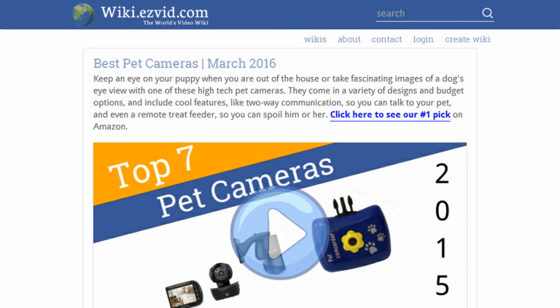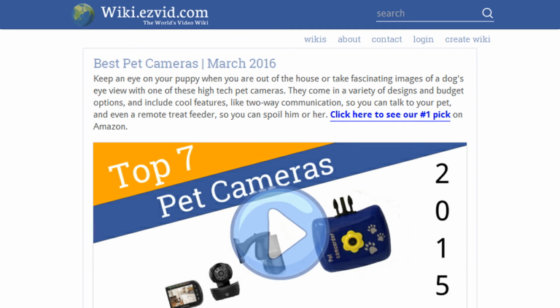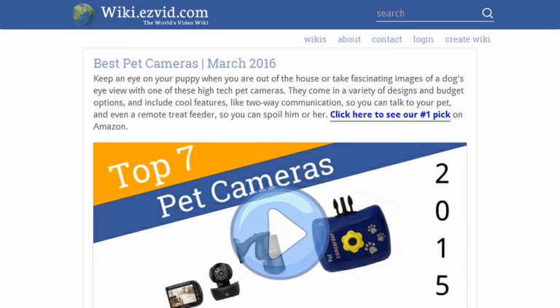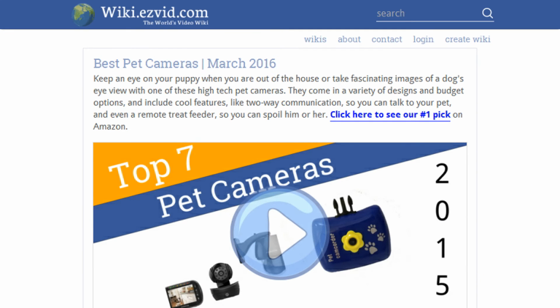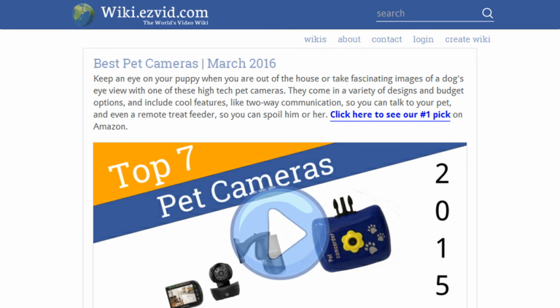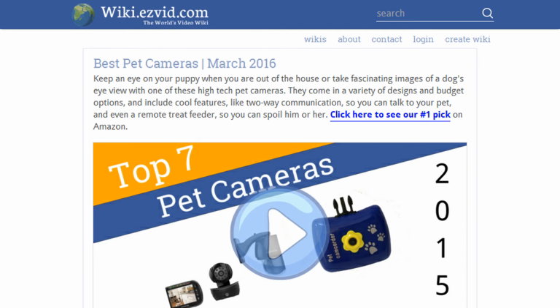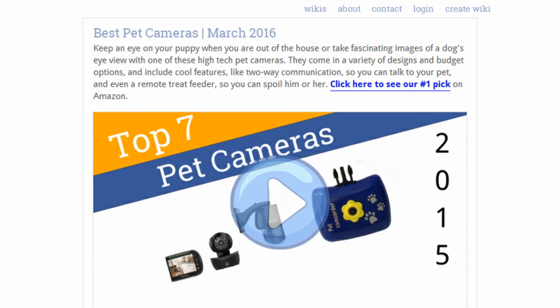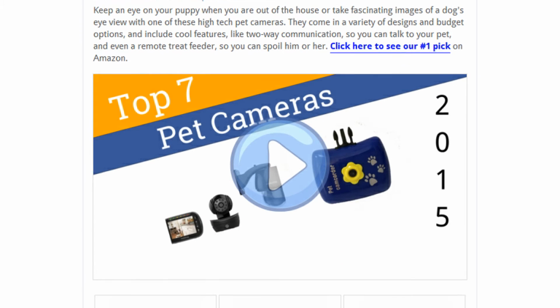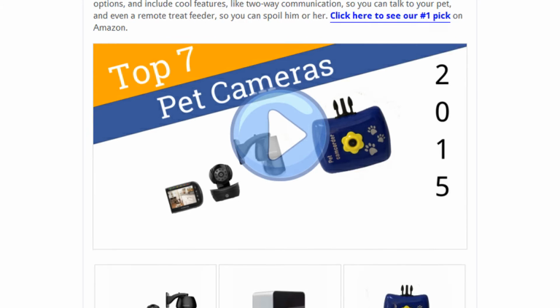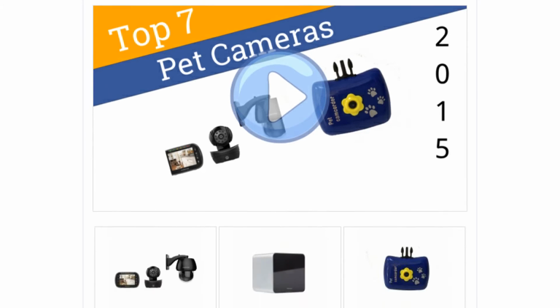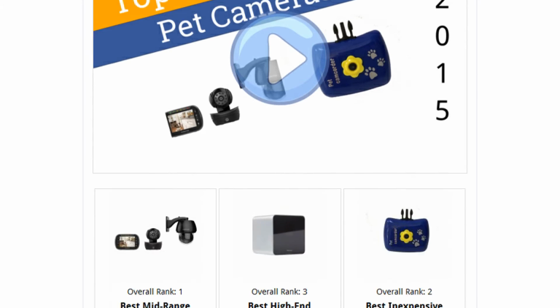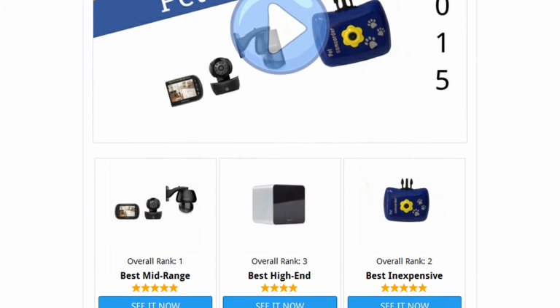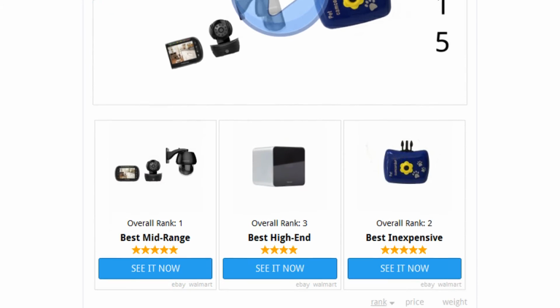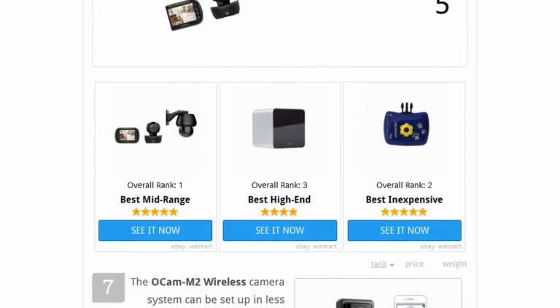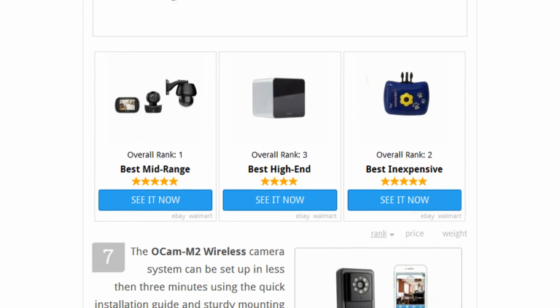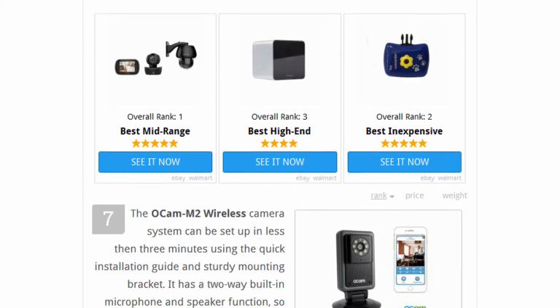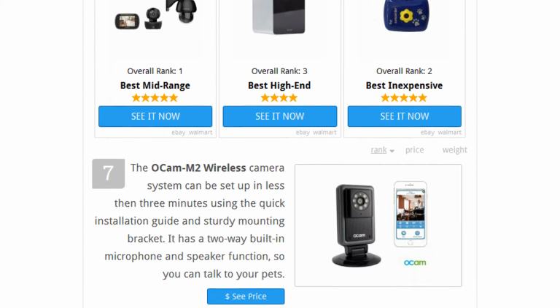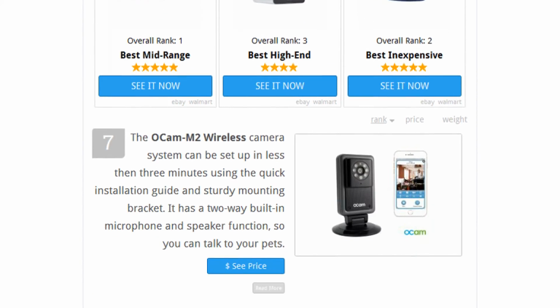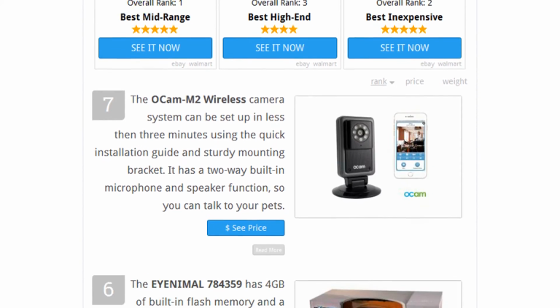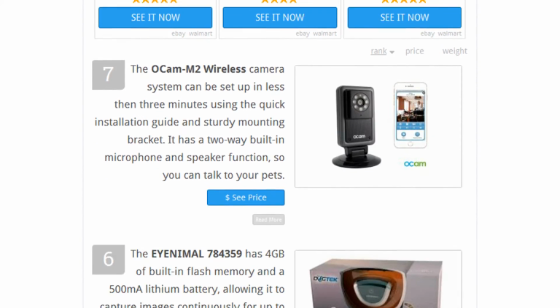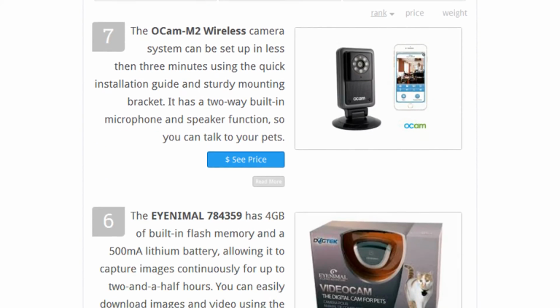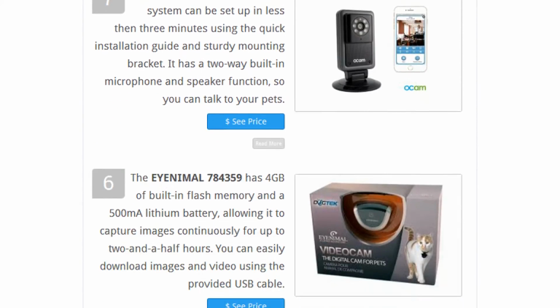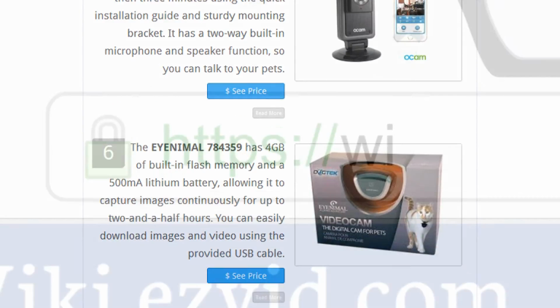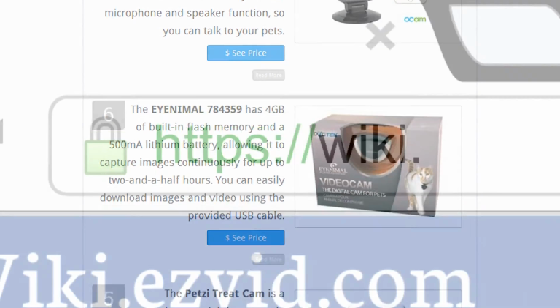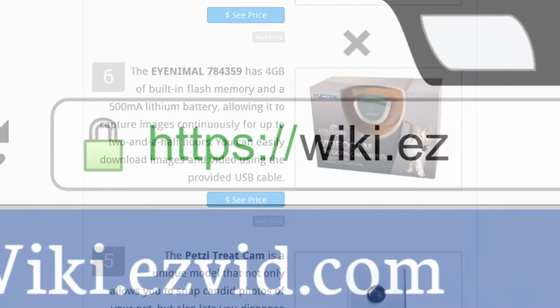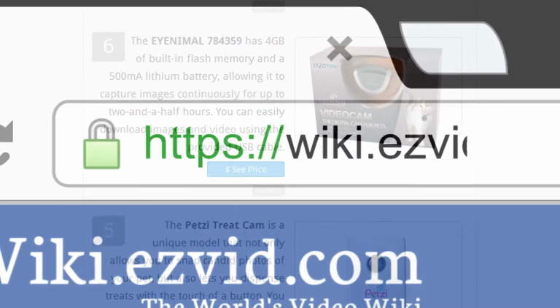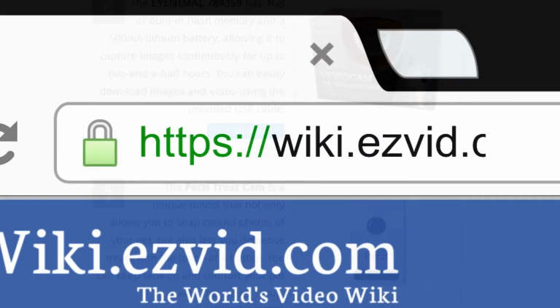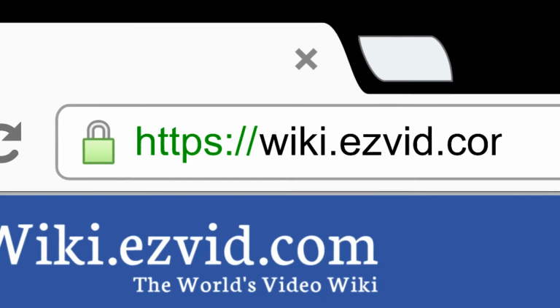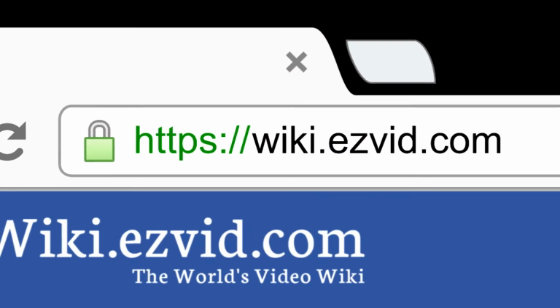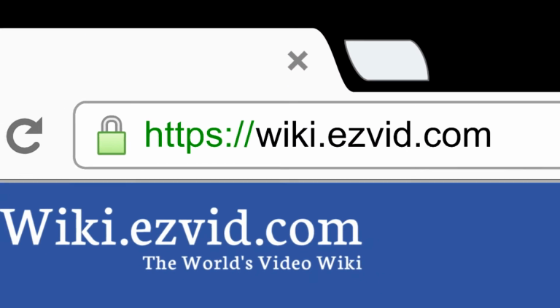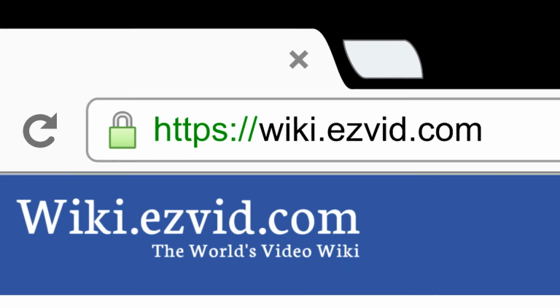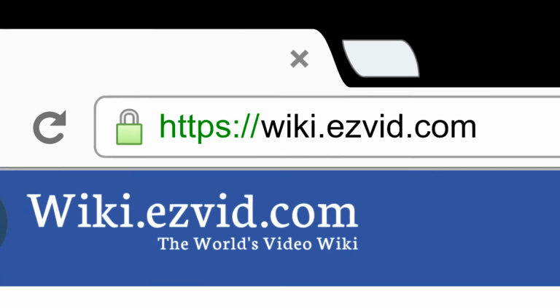To see all this stuff, go to wiki.easyvid.com and search for pet cameras, or click beneath this video.